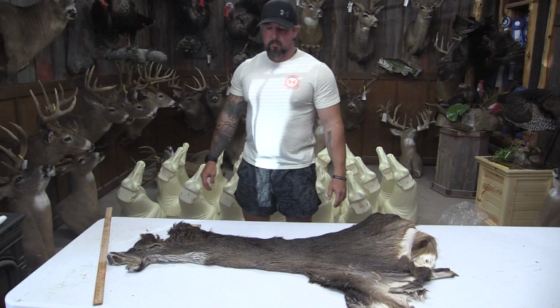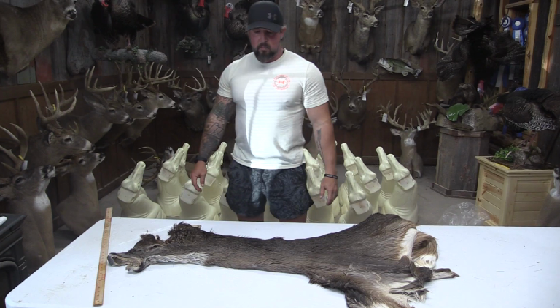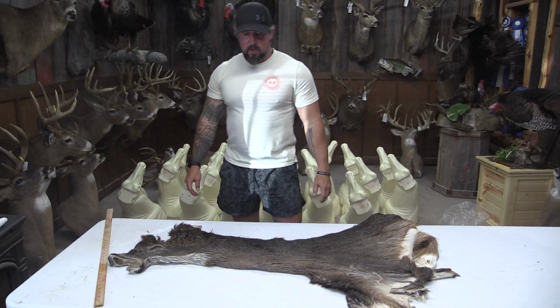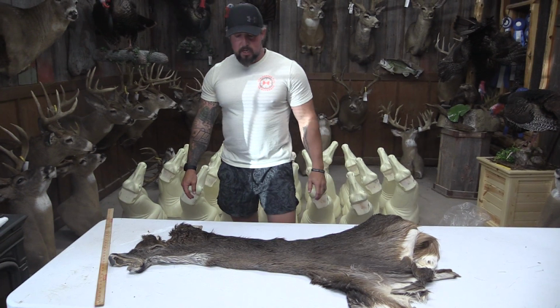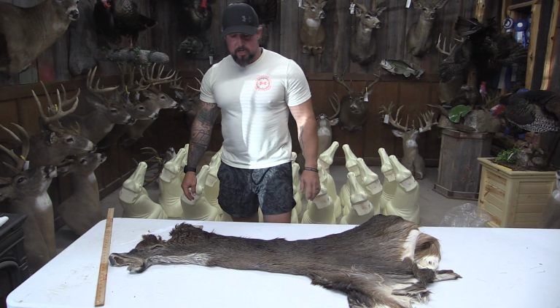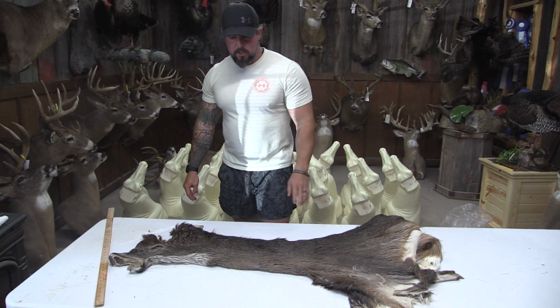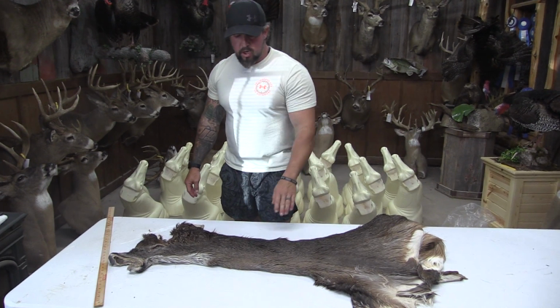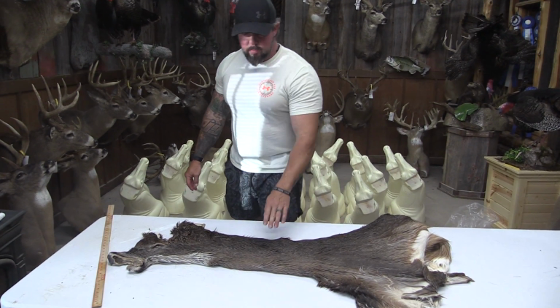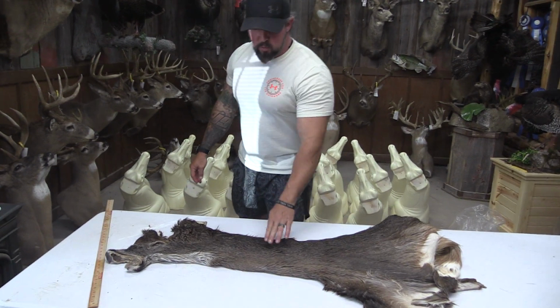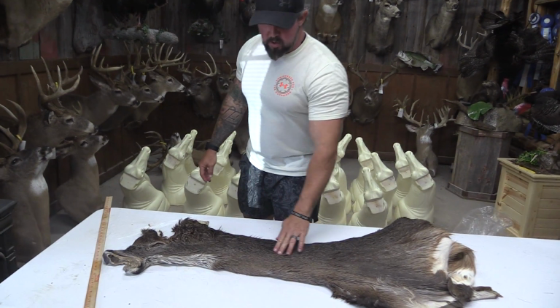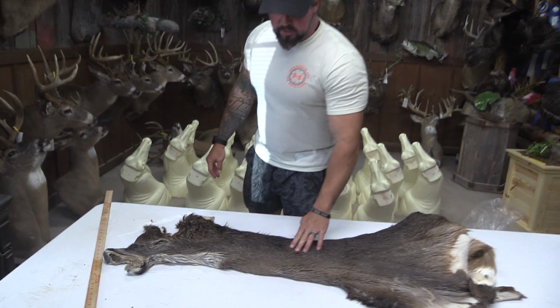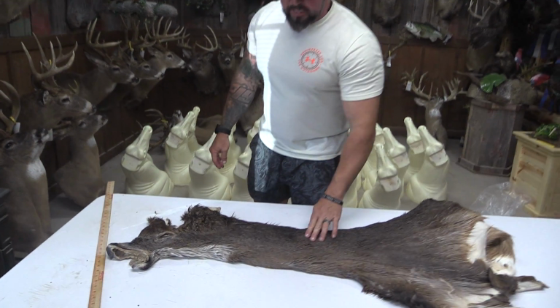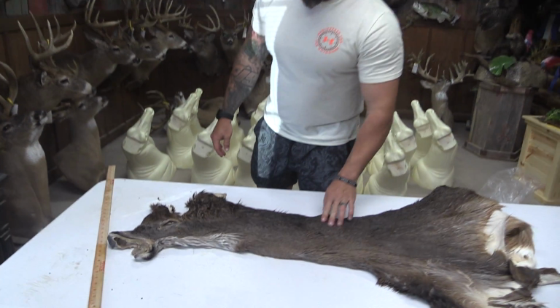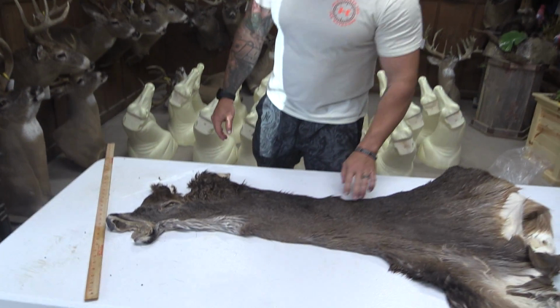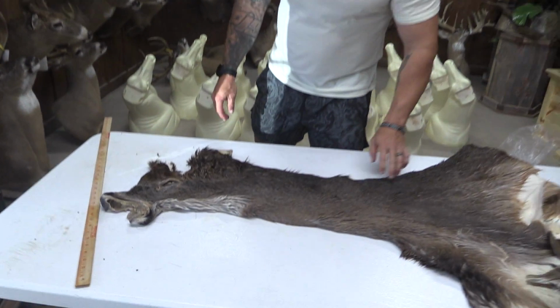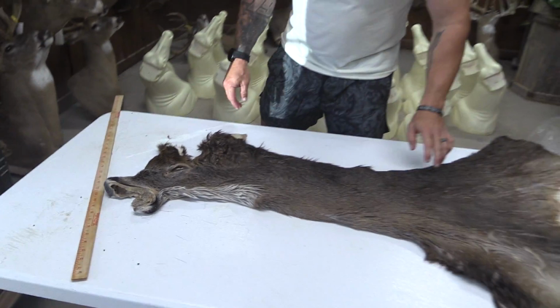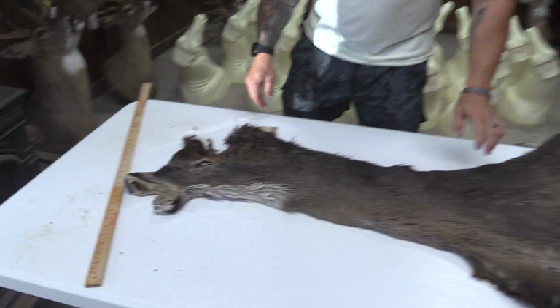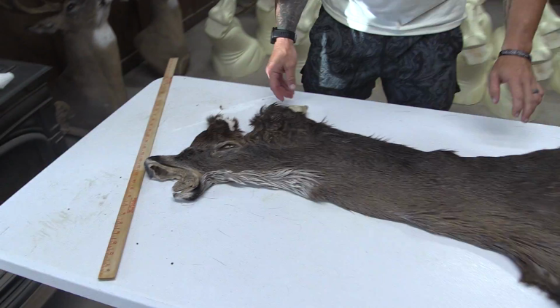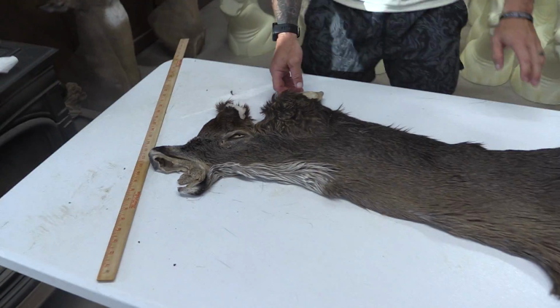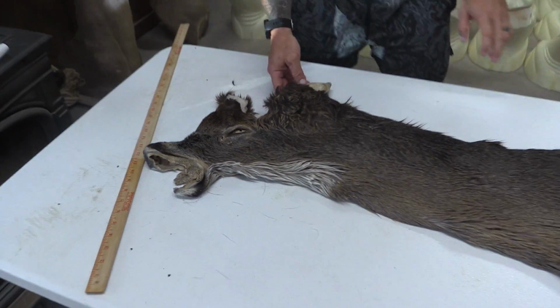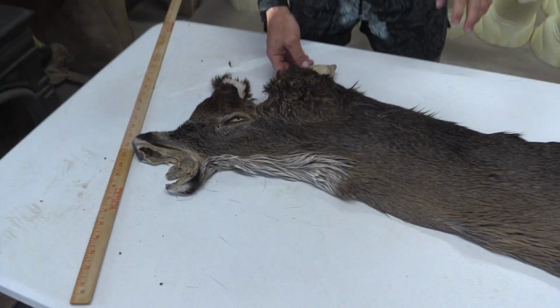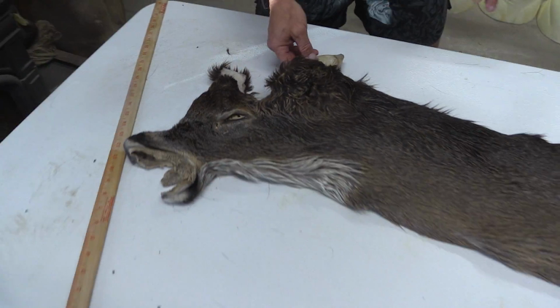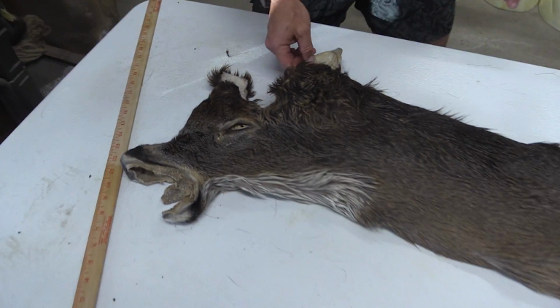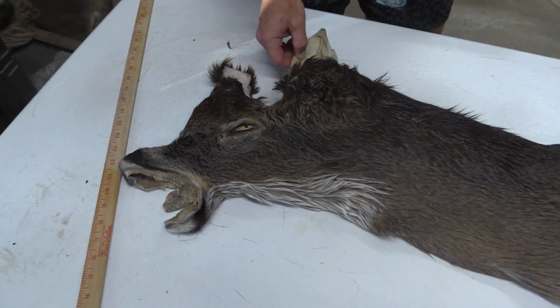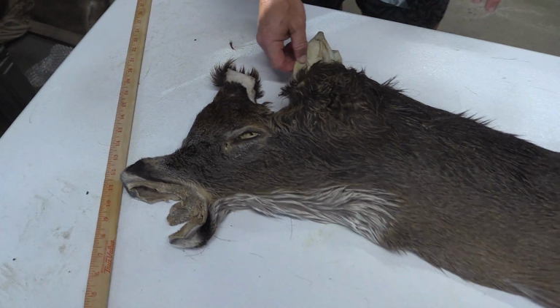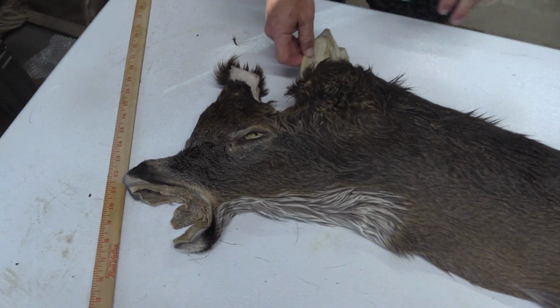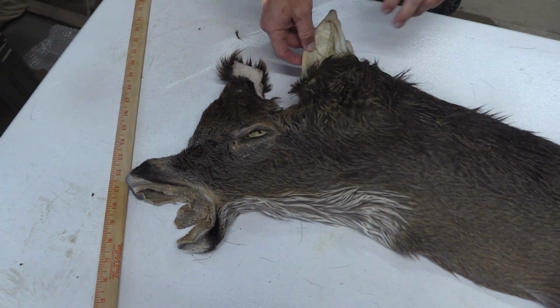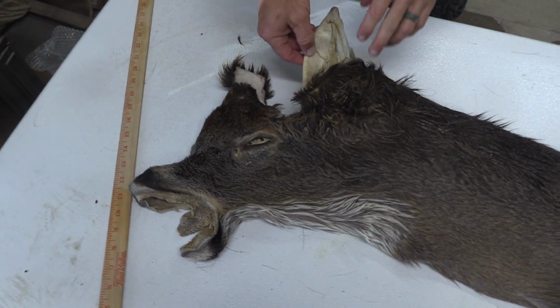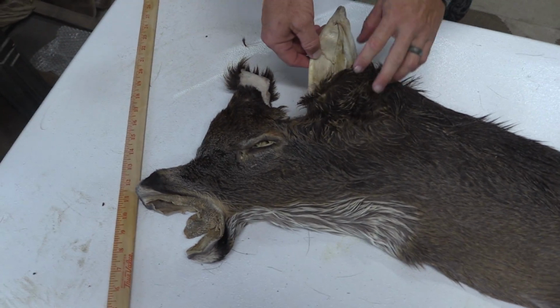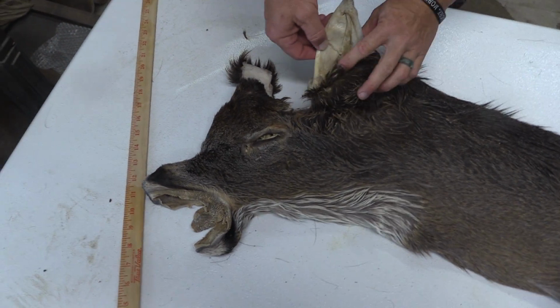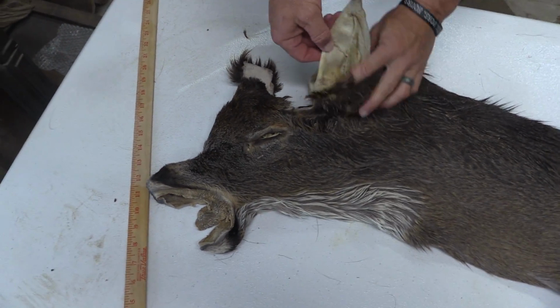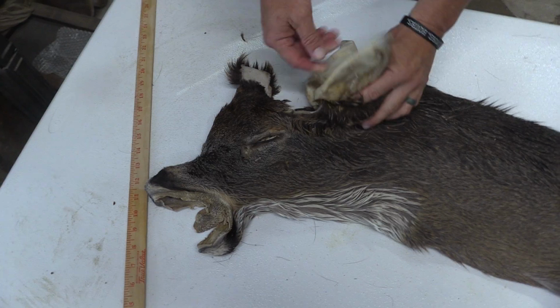Hey guys, this is John with Old Barn Taxidermy. This is going to be tag number 1669.